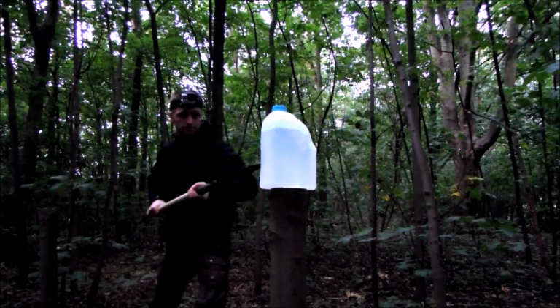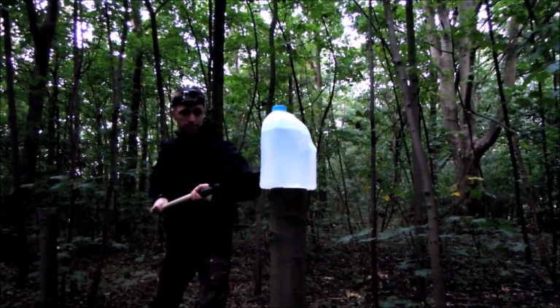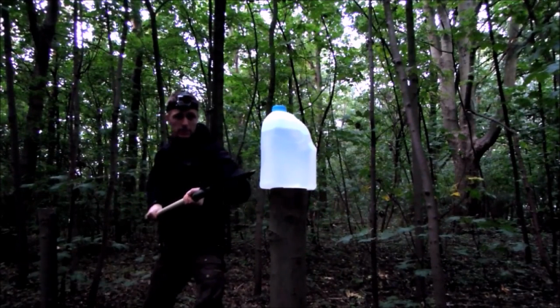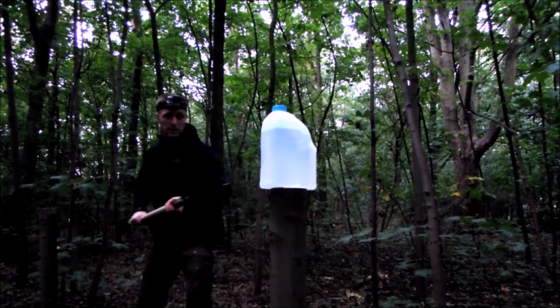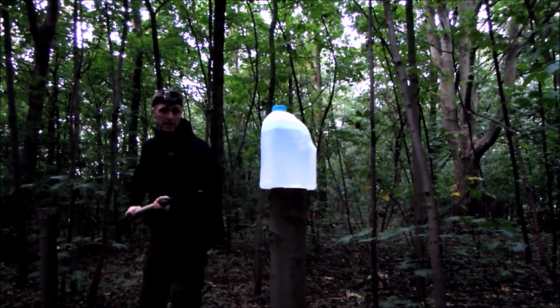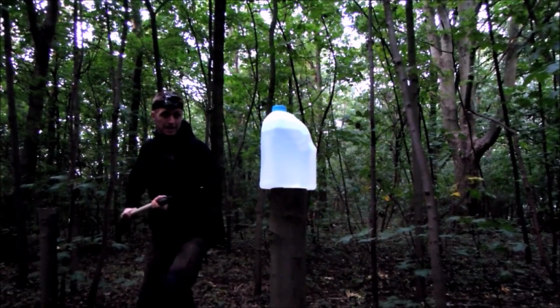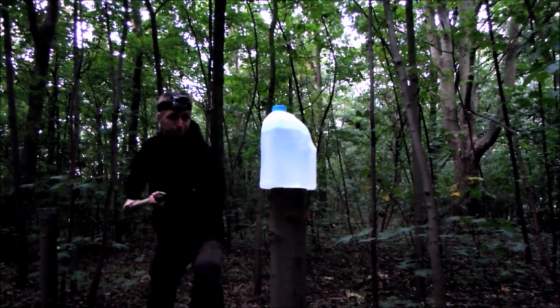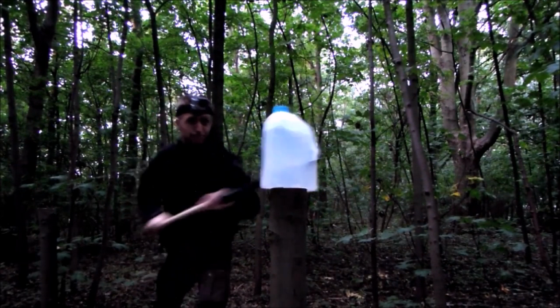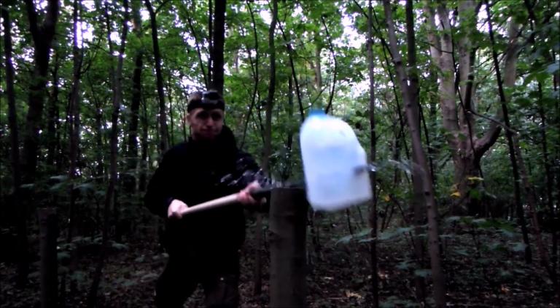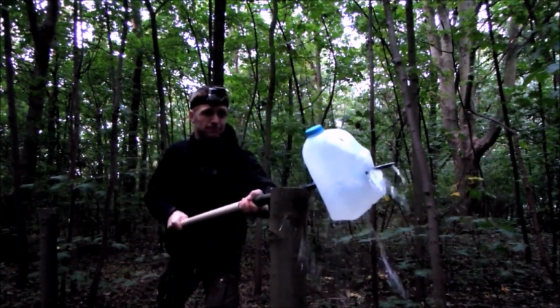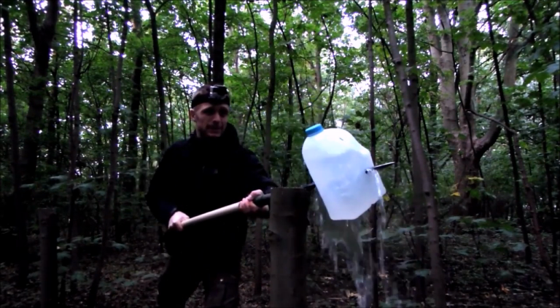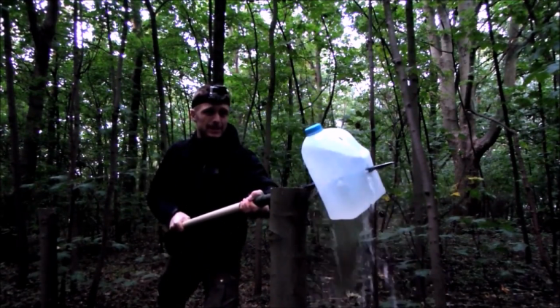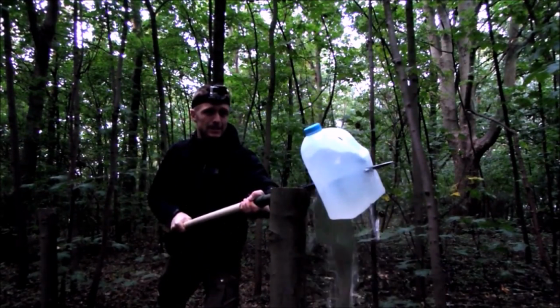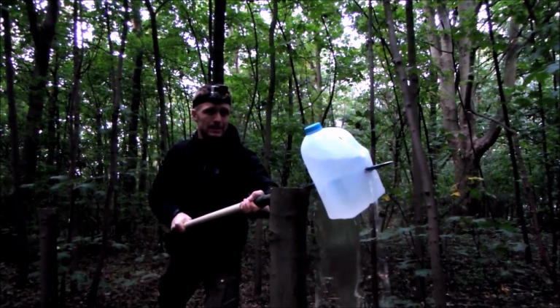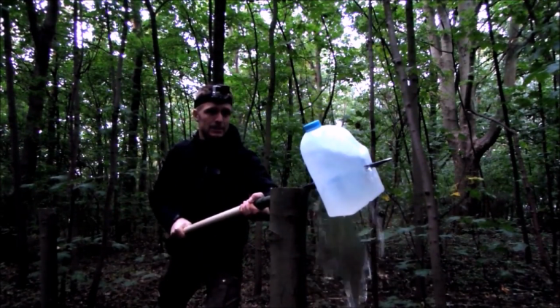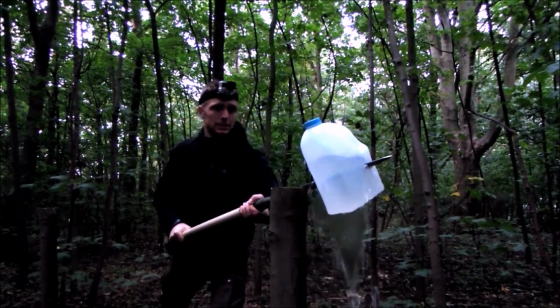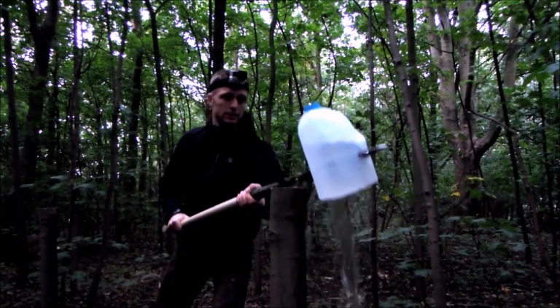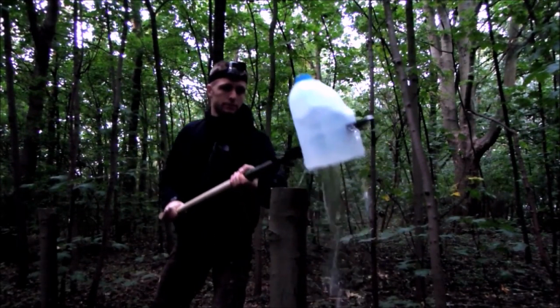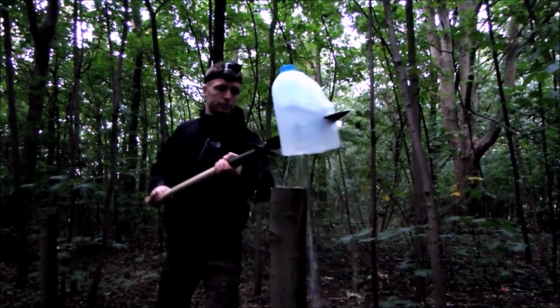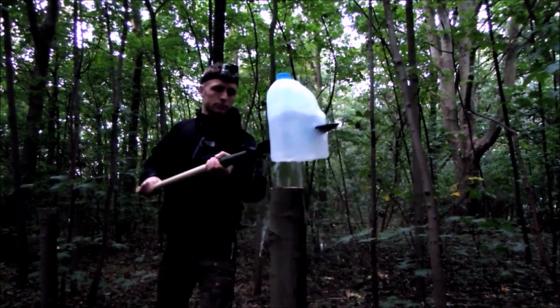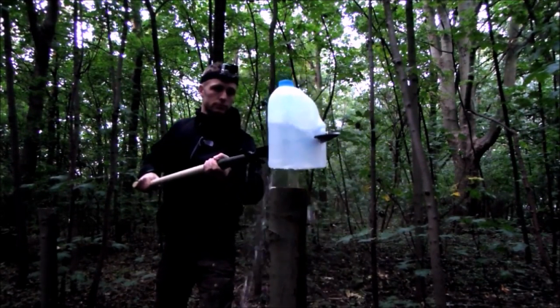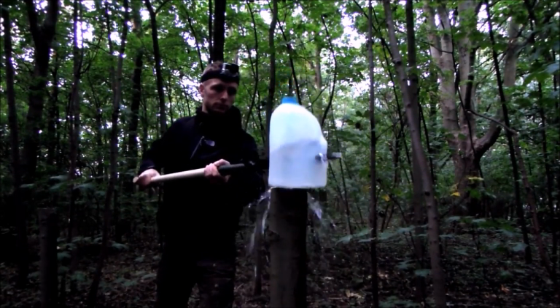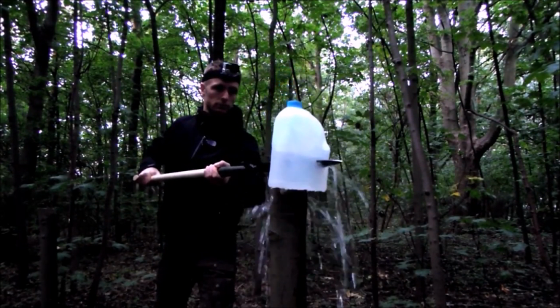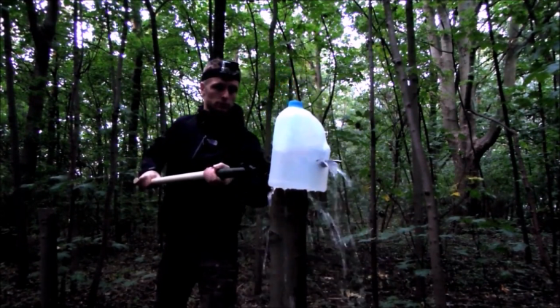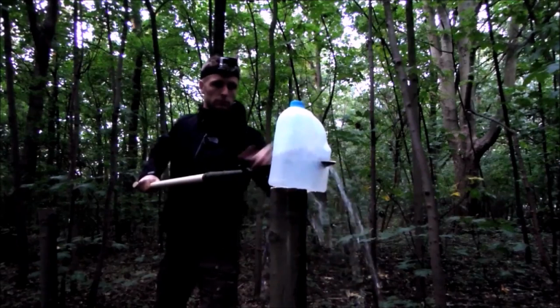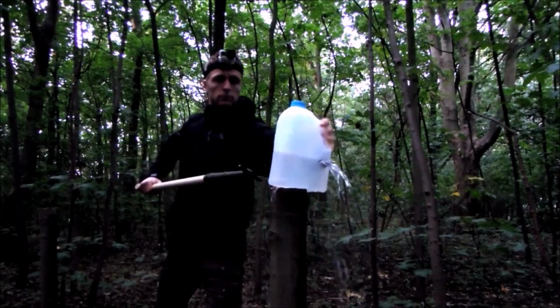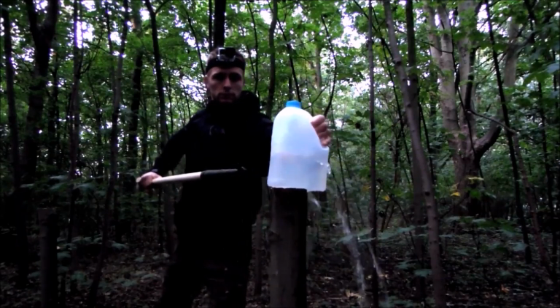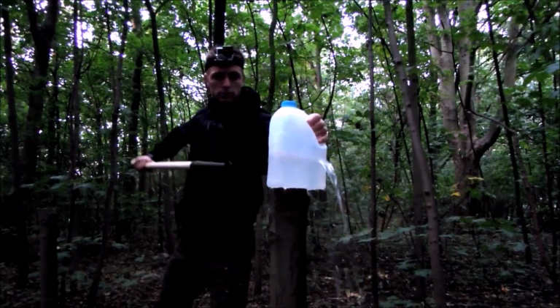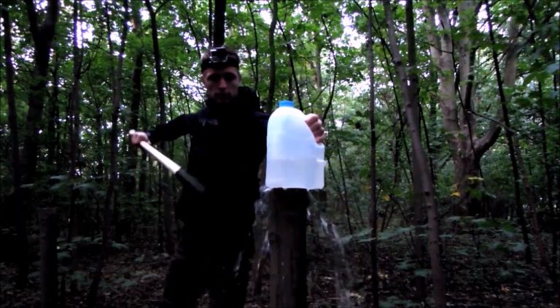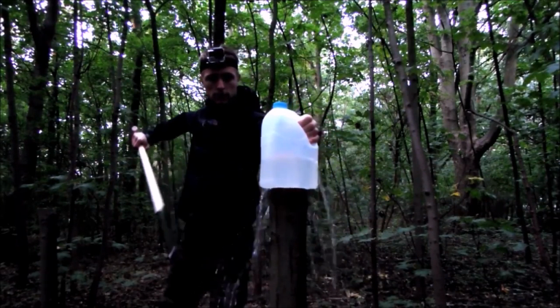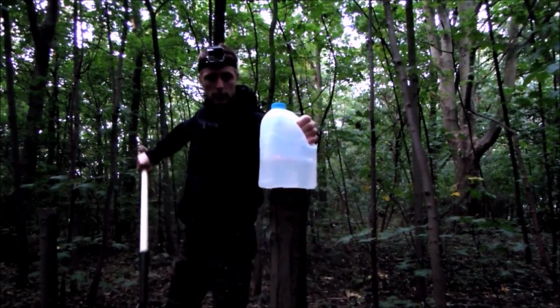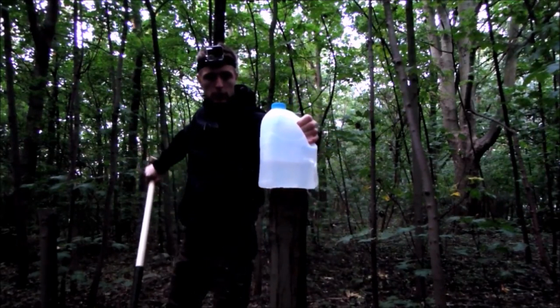On to the thrusting — you can thrust very well with this spear, and it is obviously made for this task.